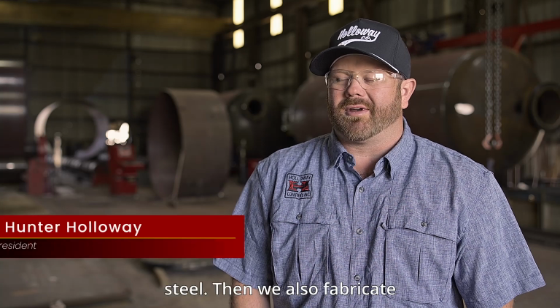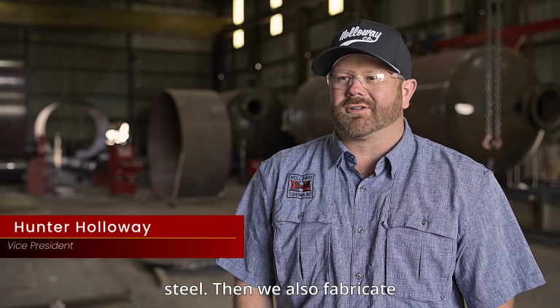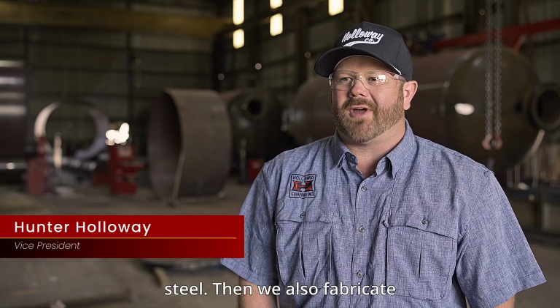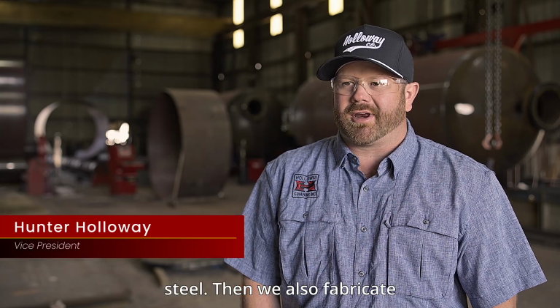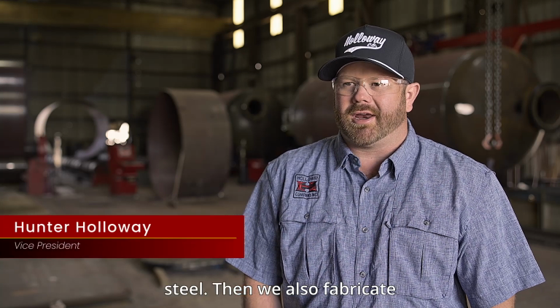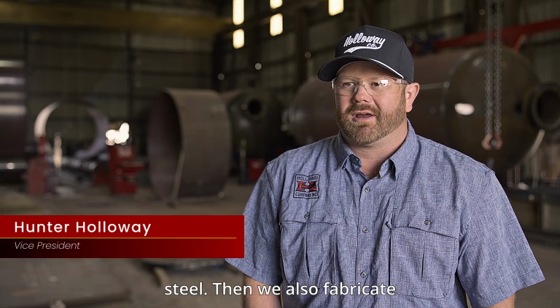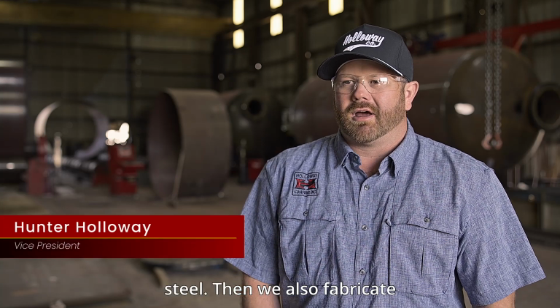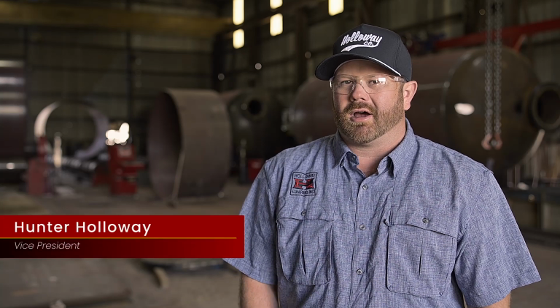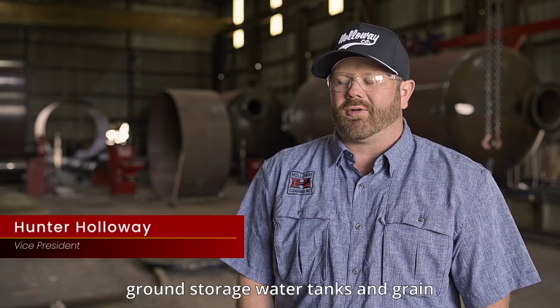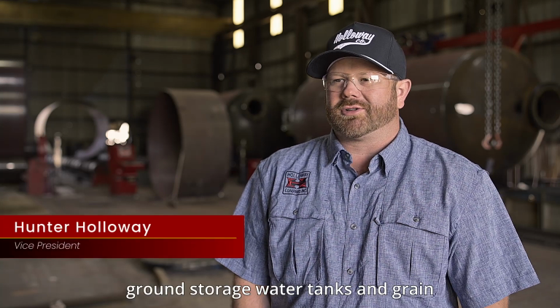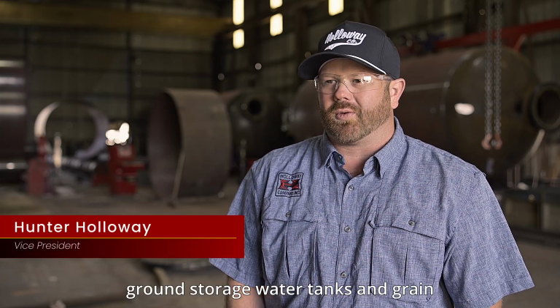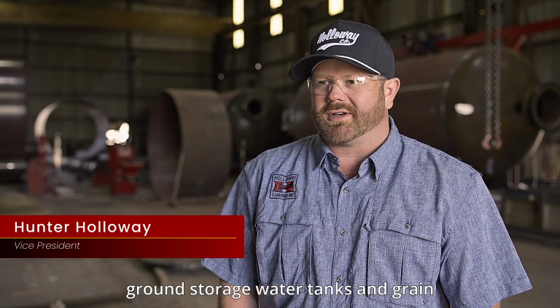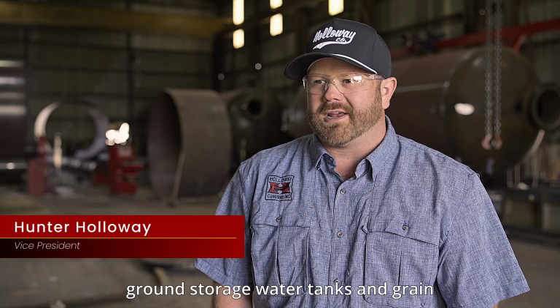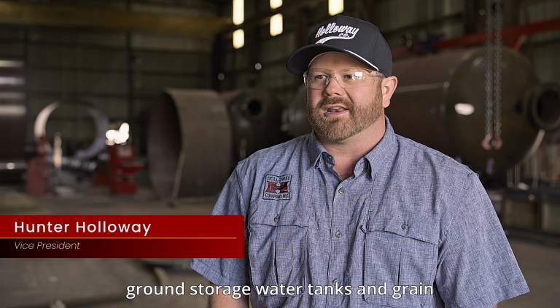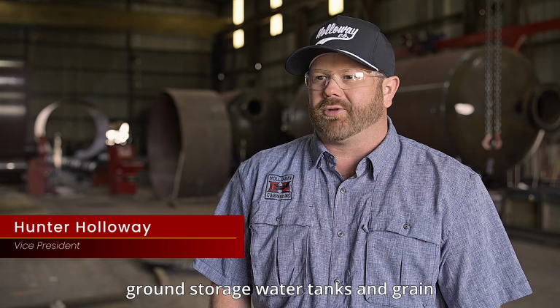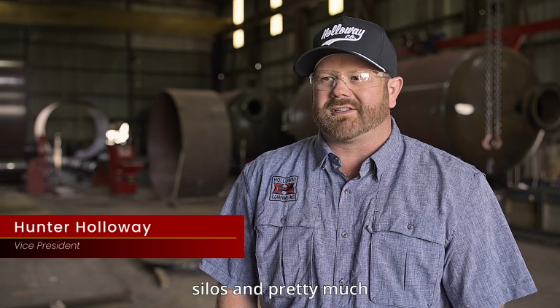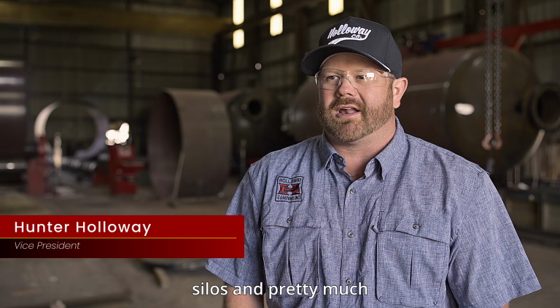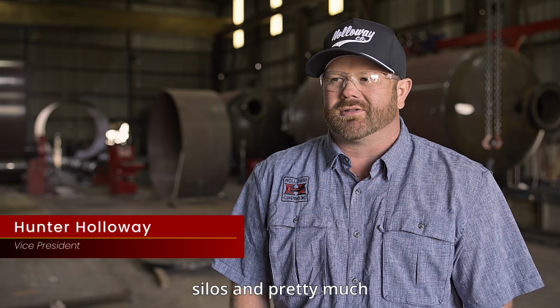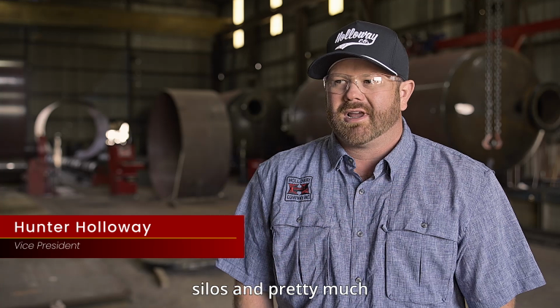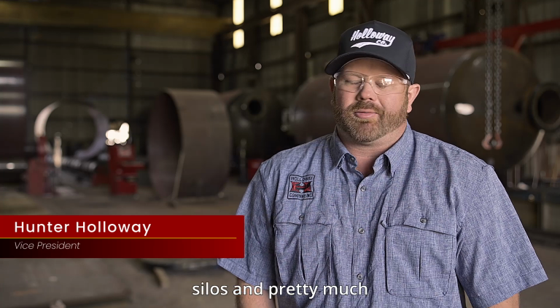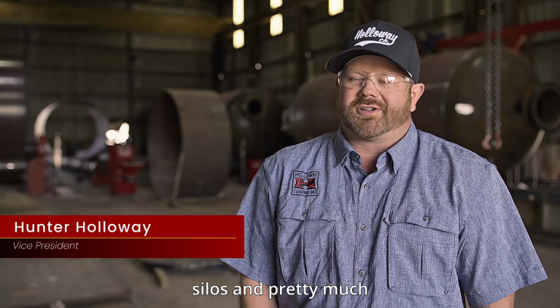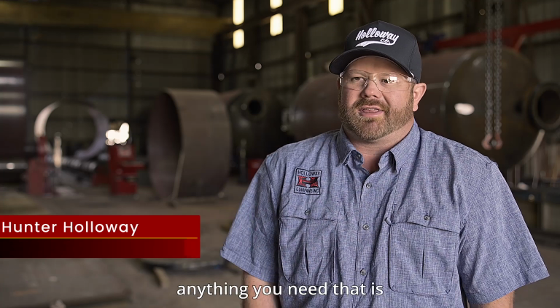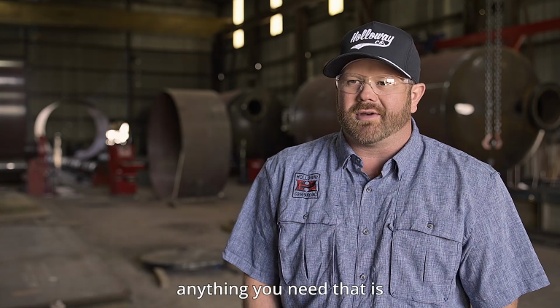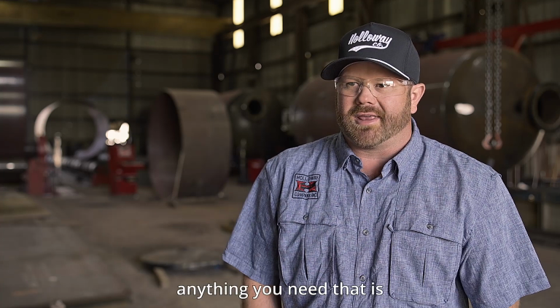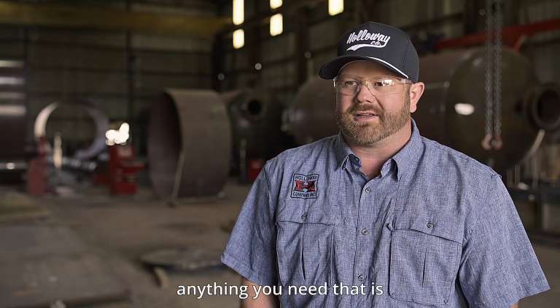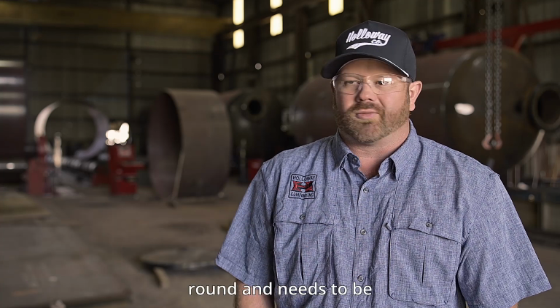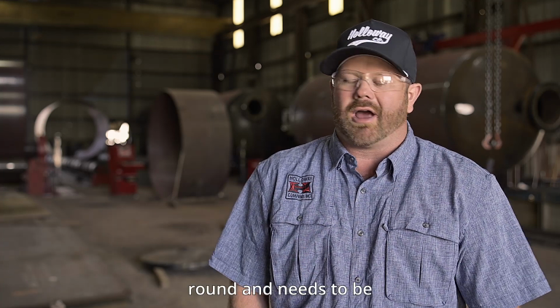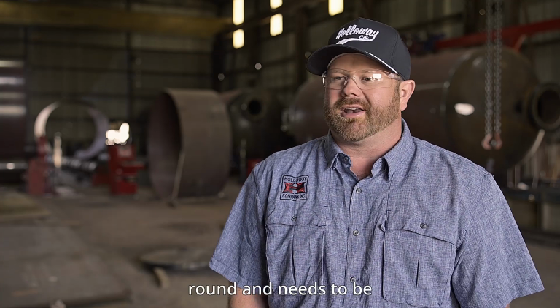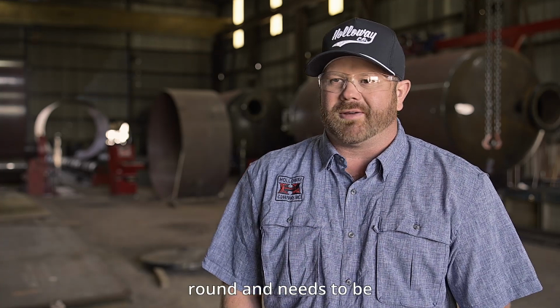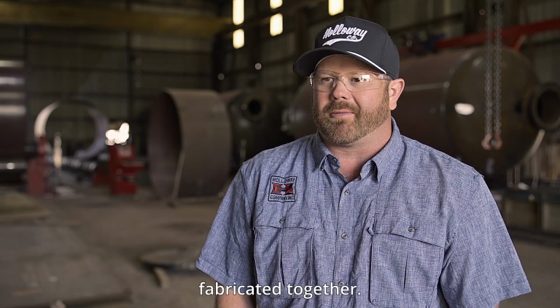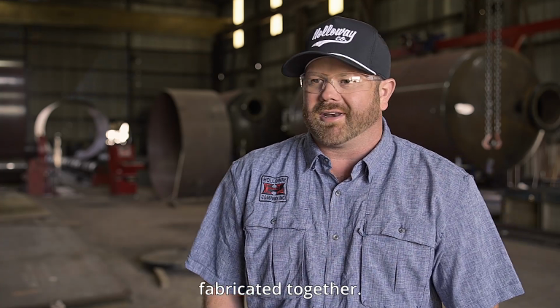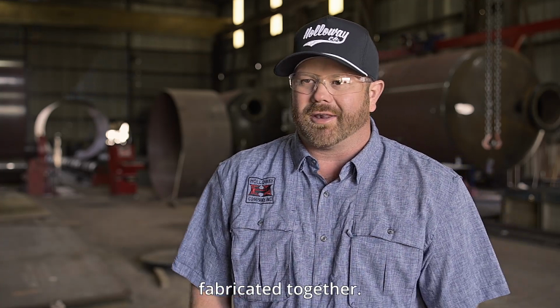We also fabricate ground storage water tanks and grain silos, and pretty much anything you need that is round and needs to be fabricated together.